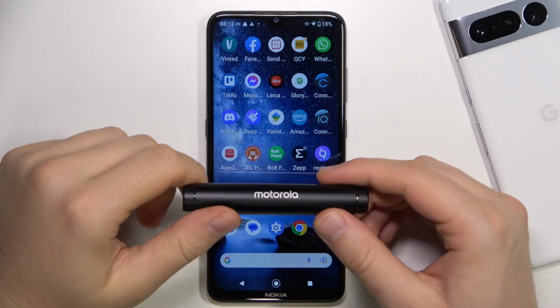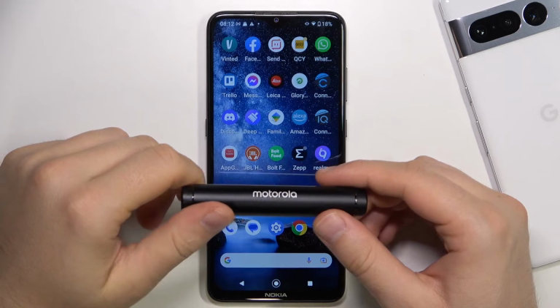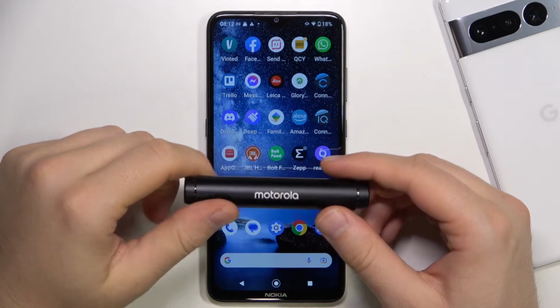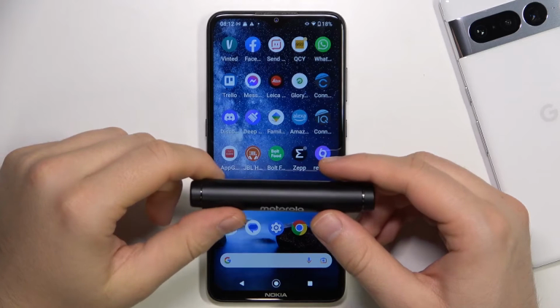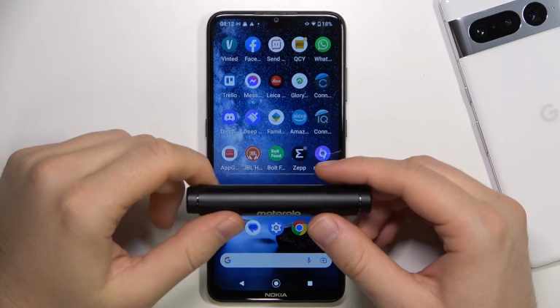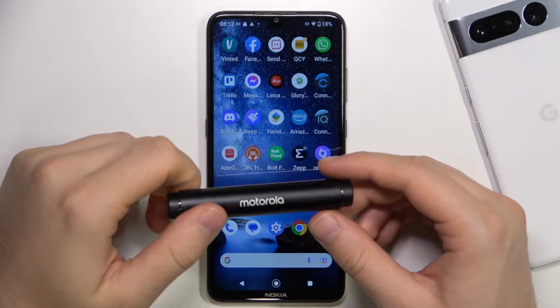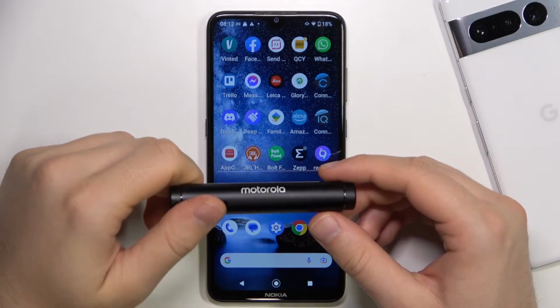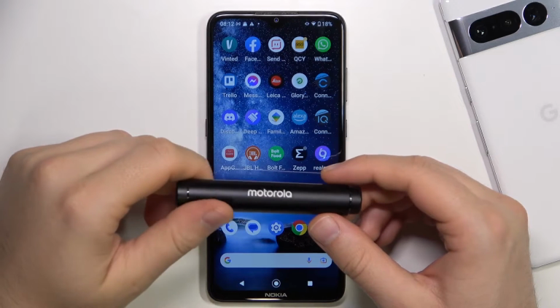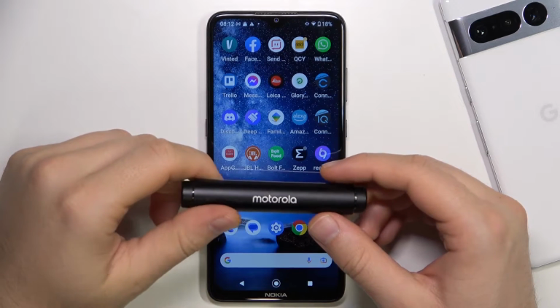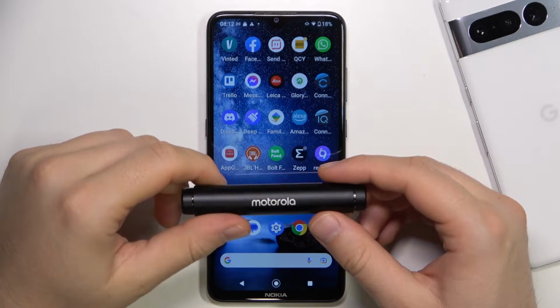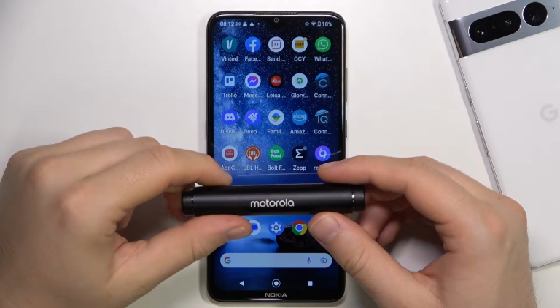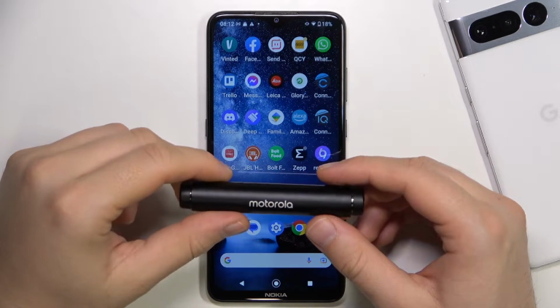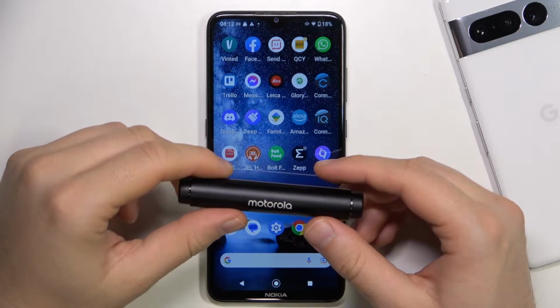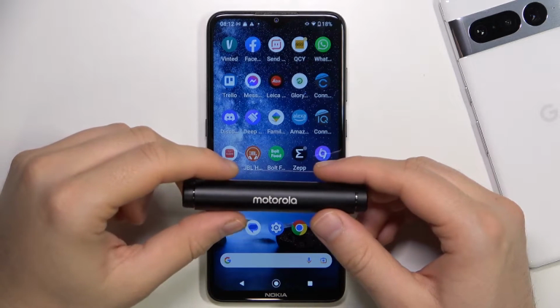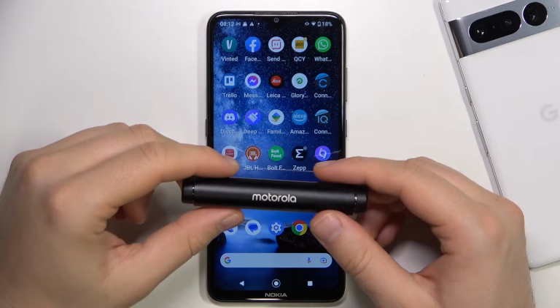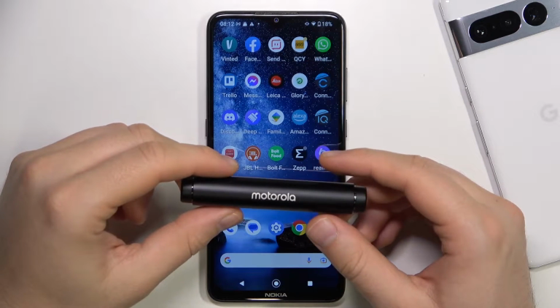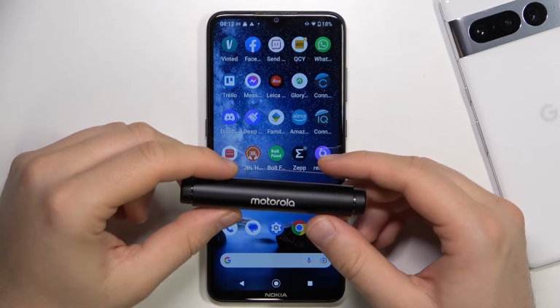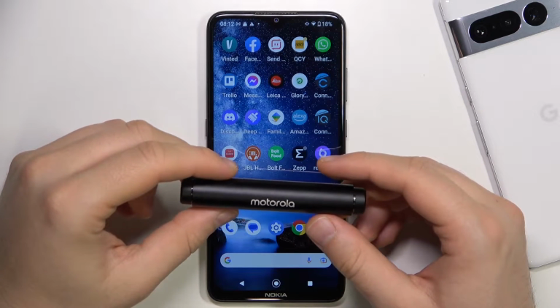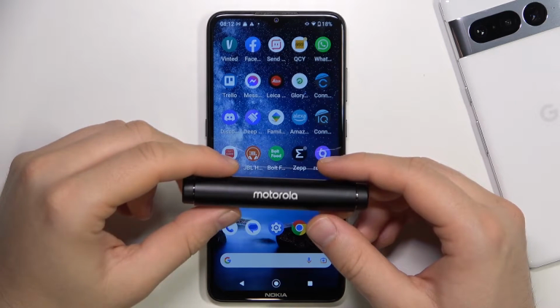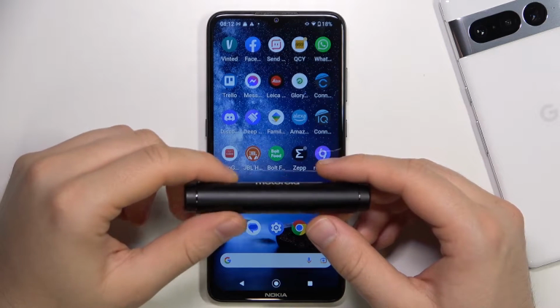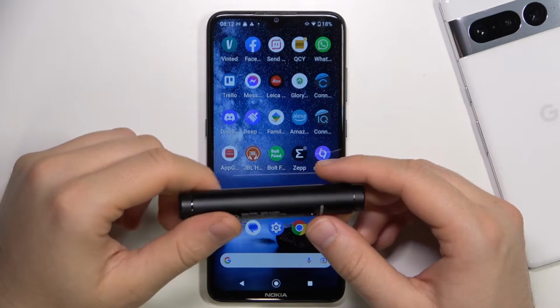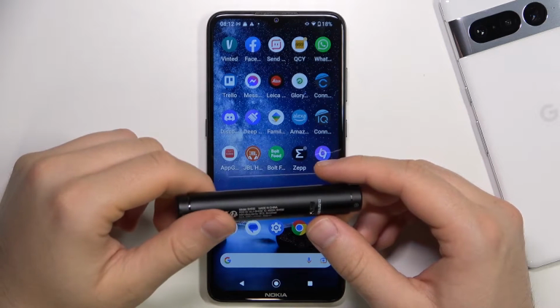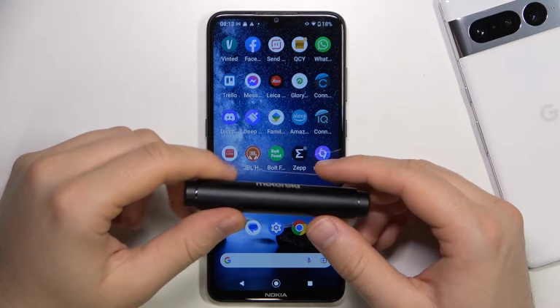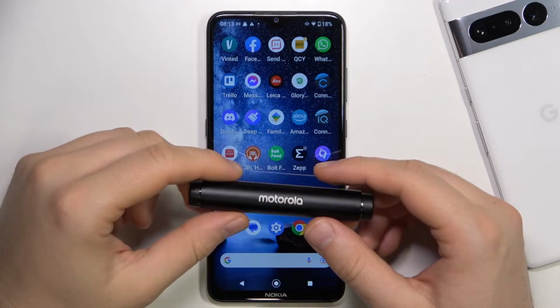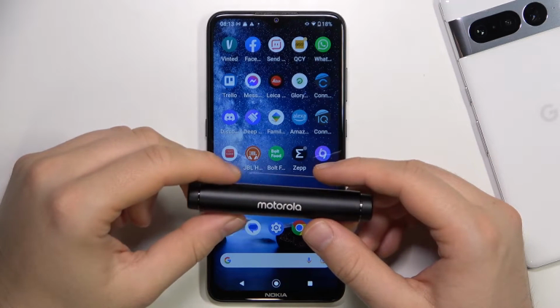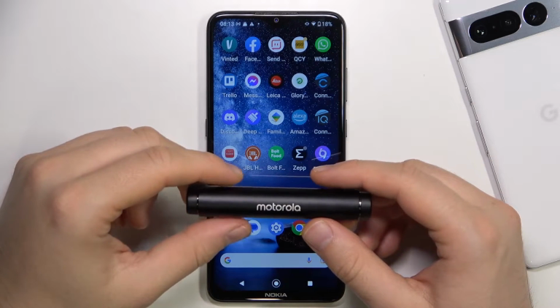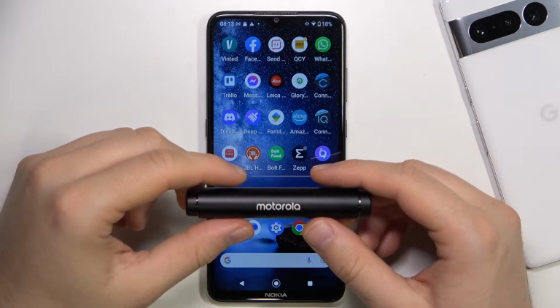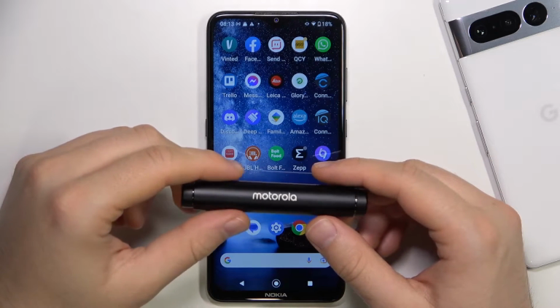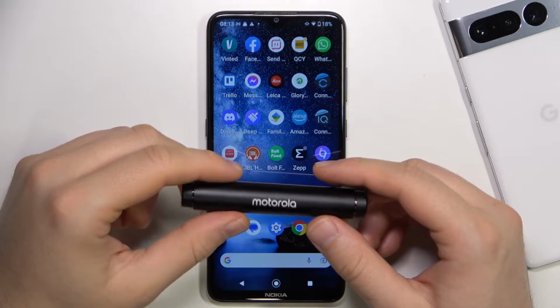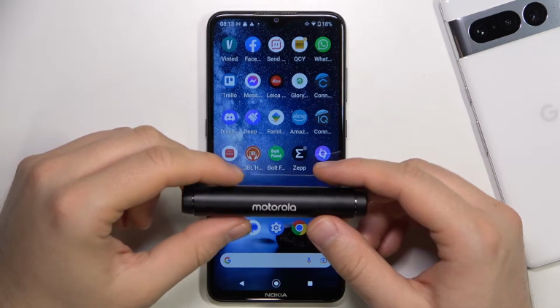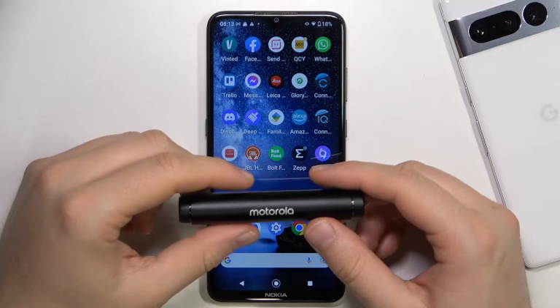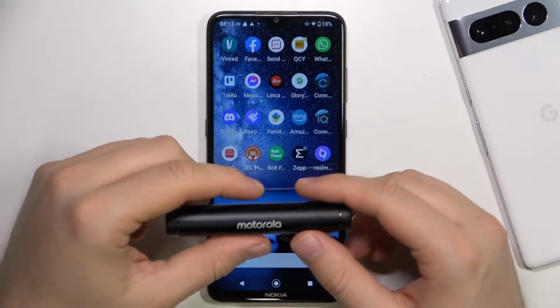Welcome guys. In this video I'm going to show you how you can pair Motorola Verve BUDS 300 with your Android smartphone.